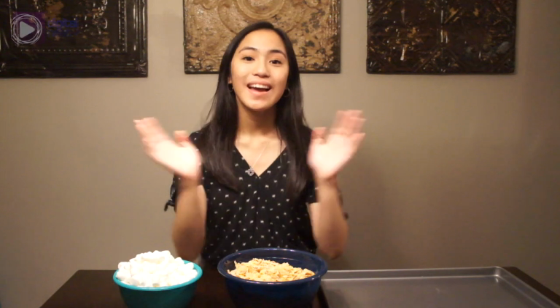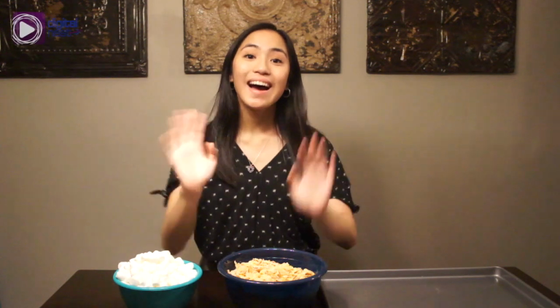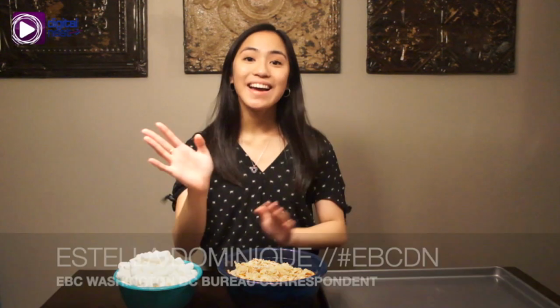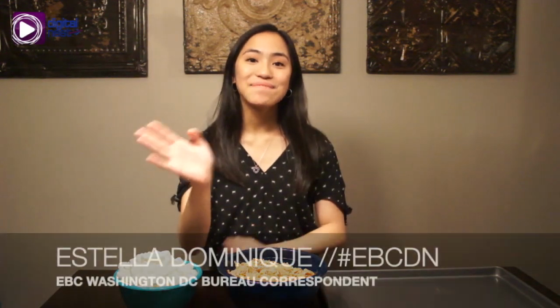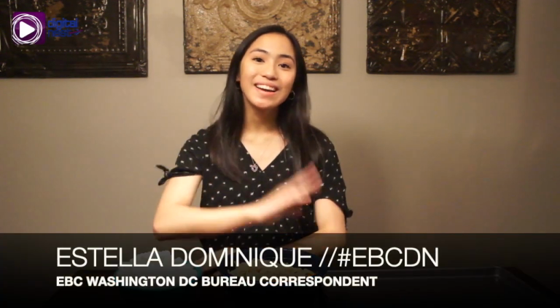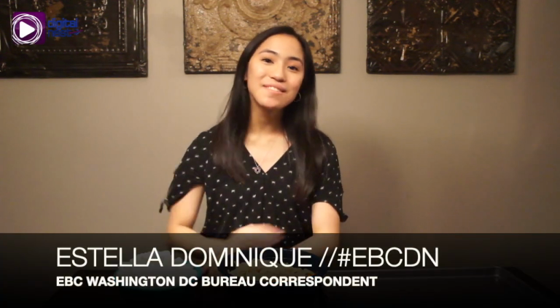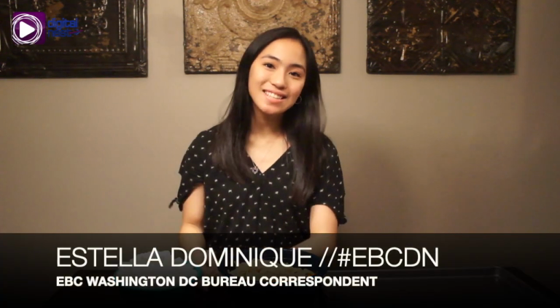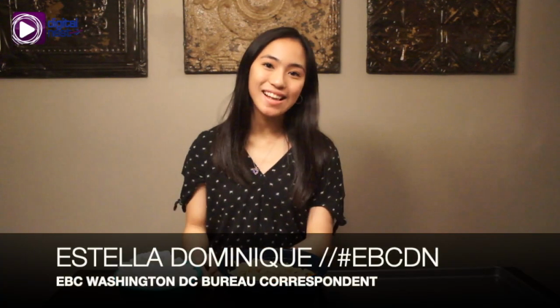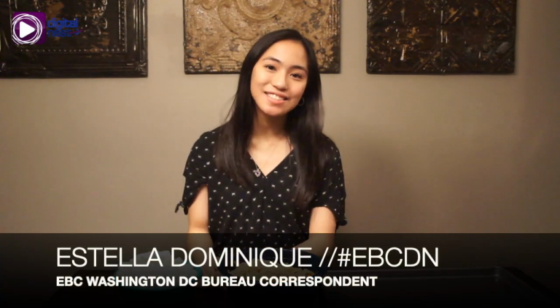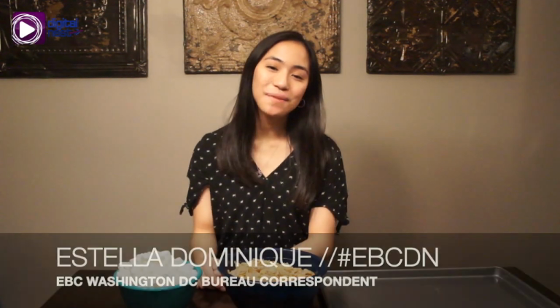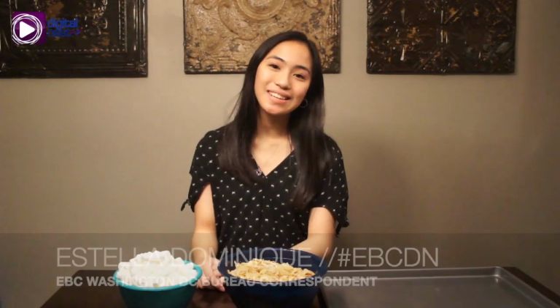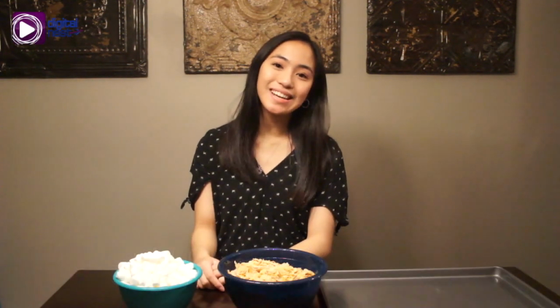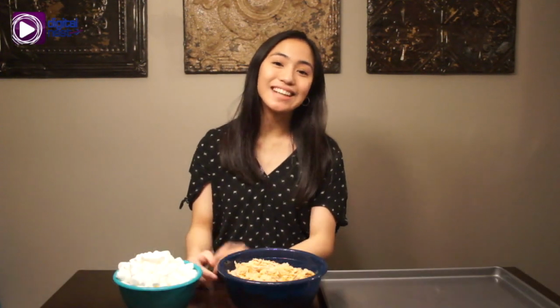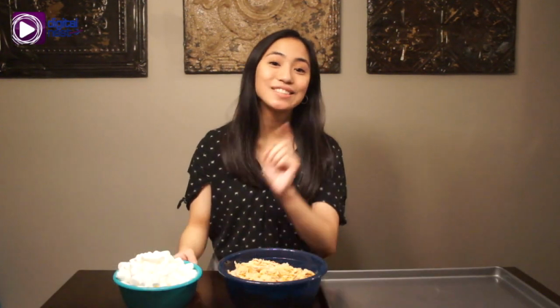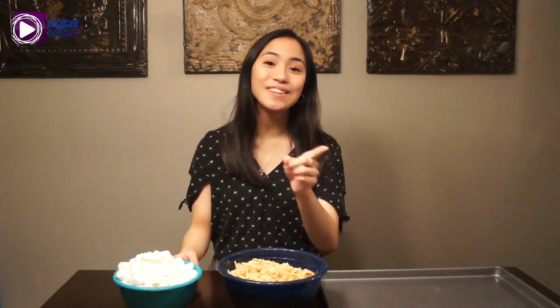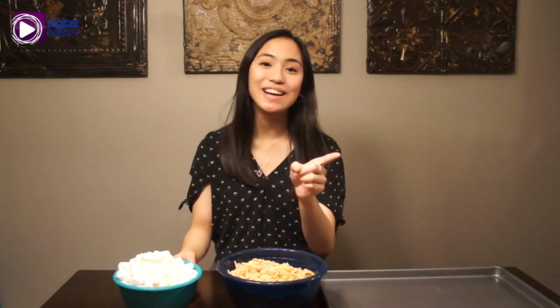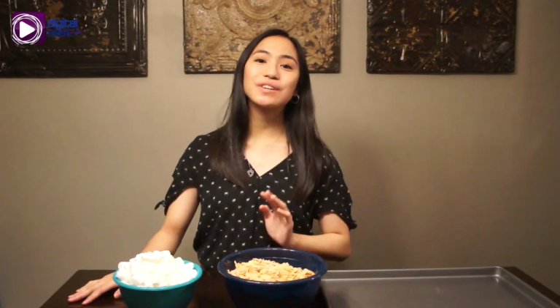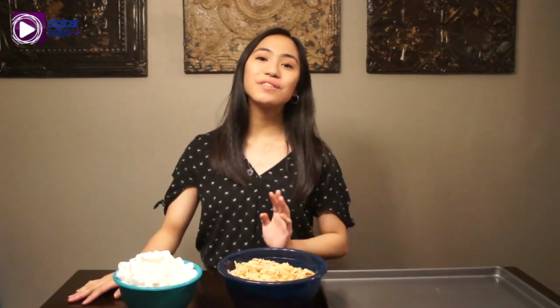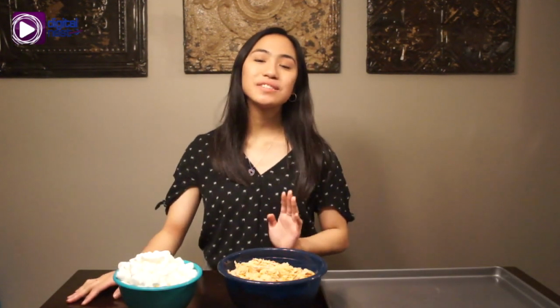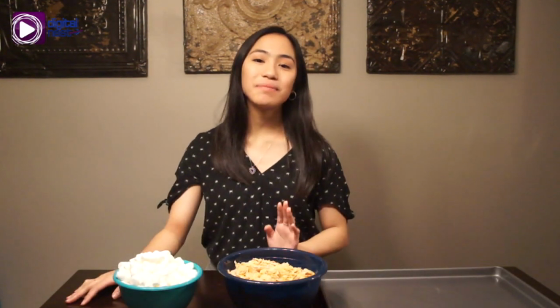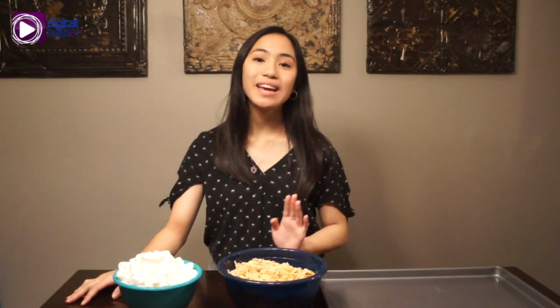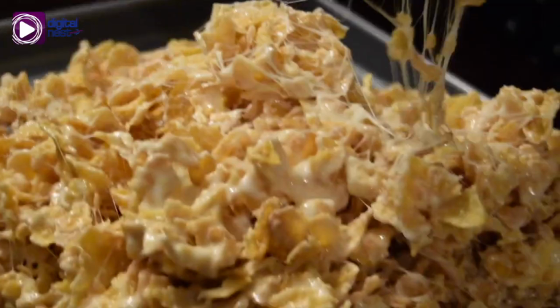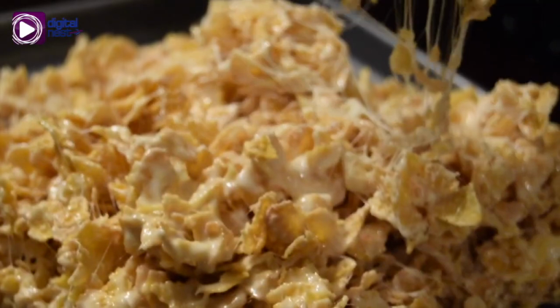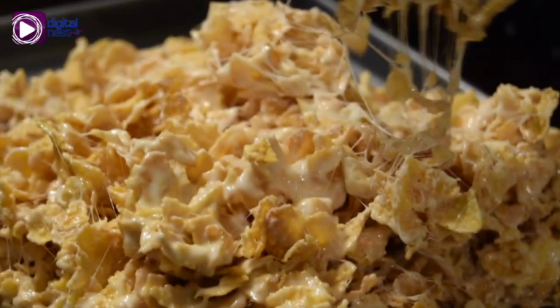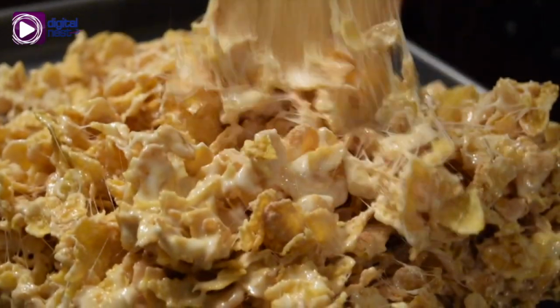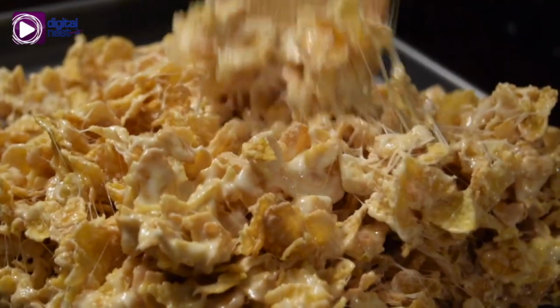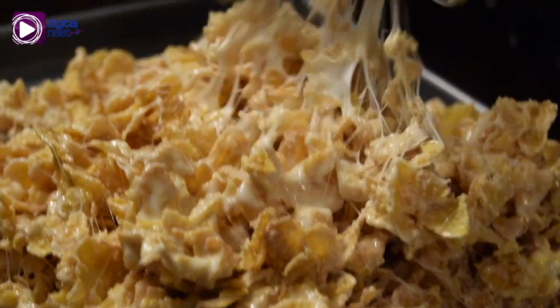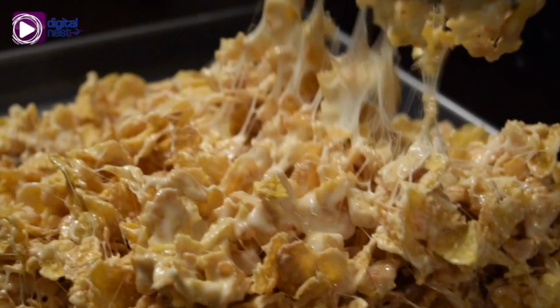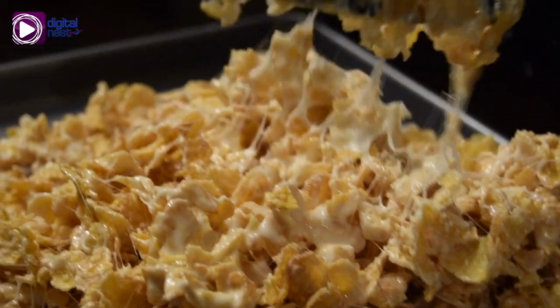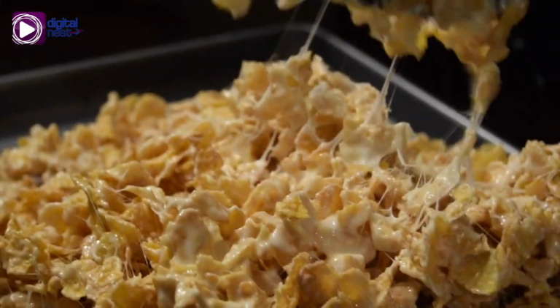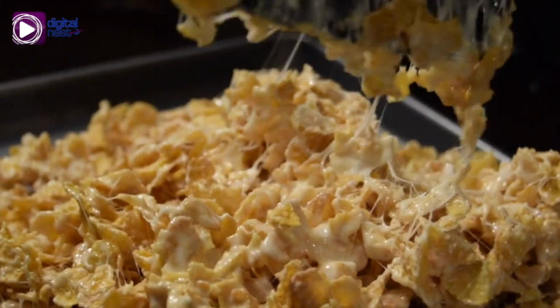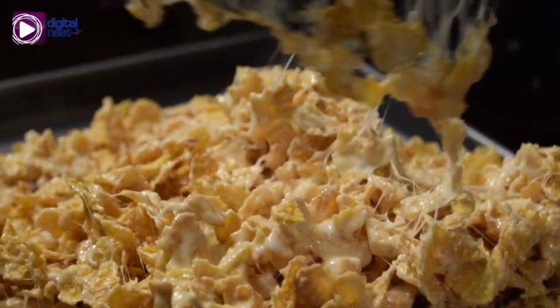Hi, my name is Estella Dominique and today we're going to make homemade rice crispy treats.